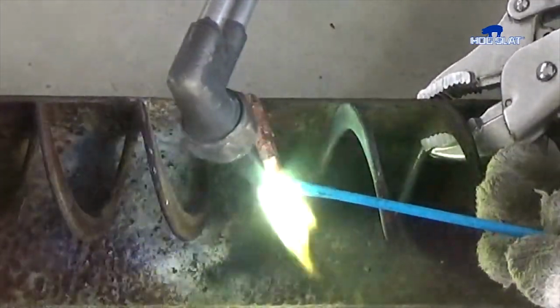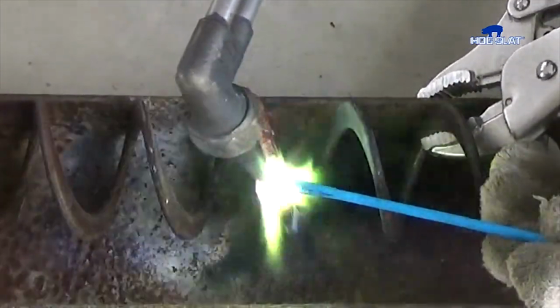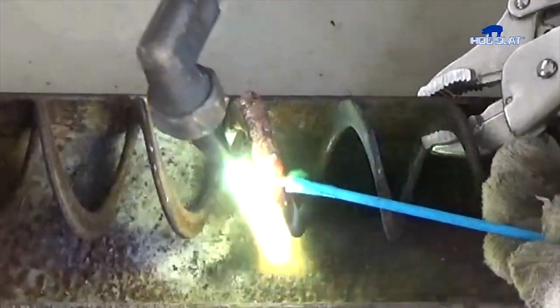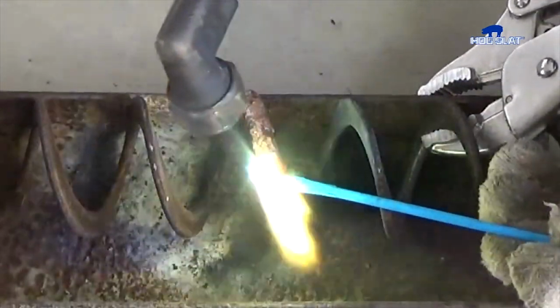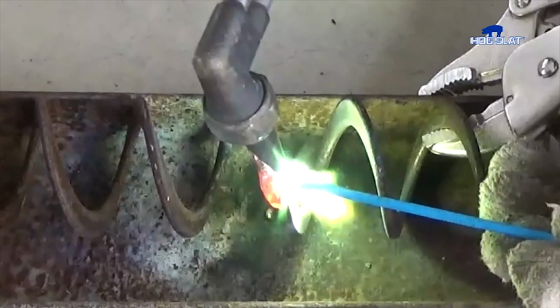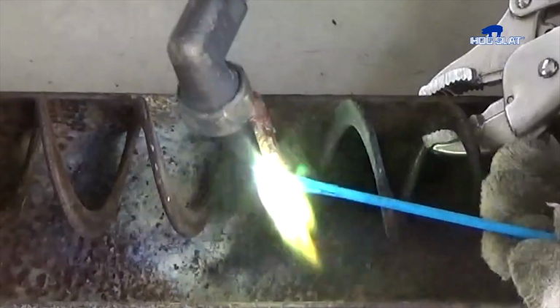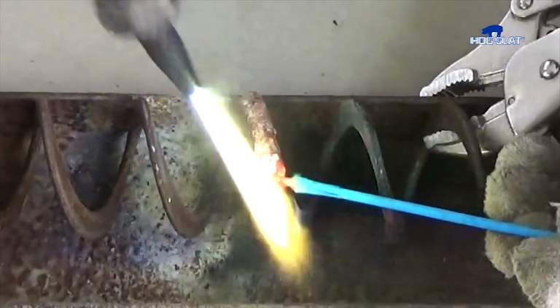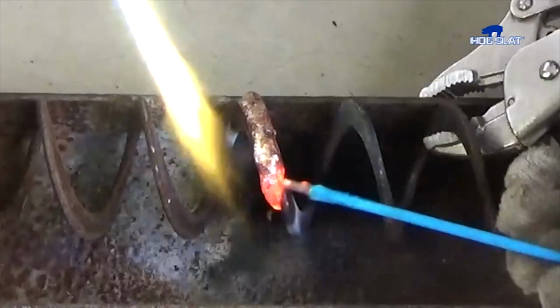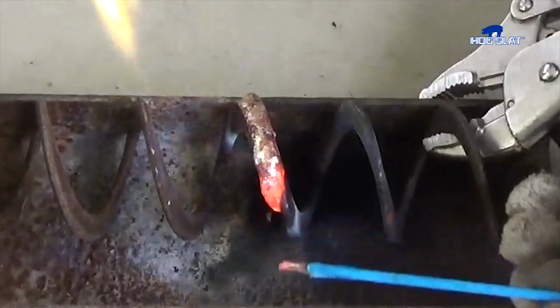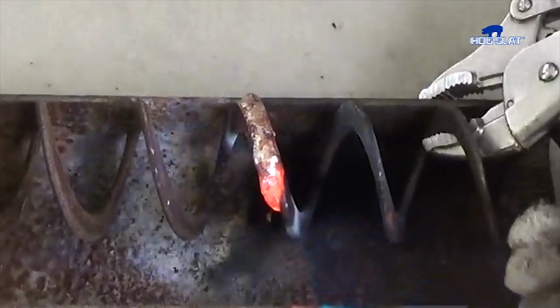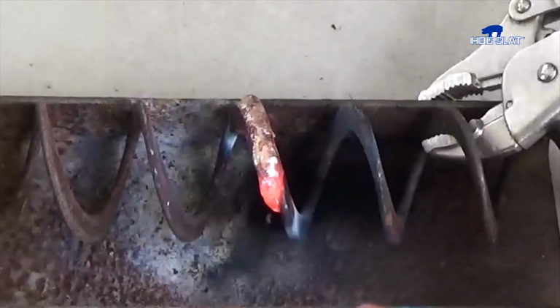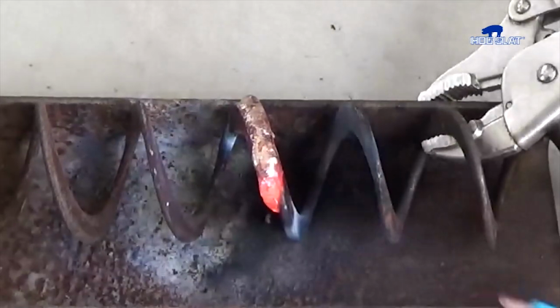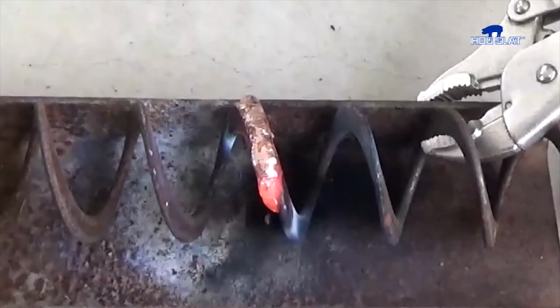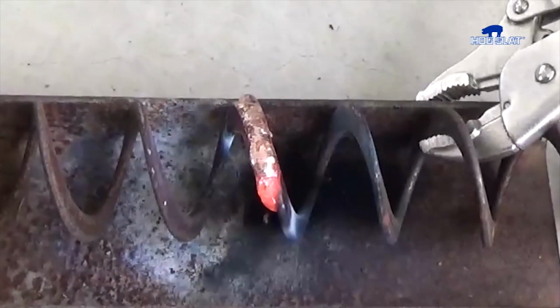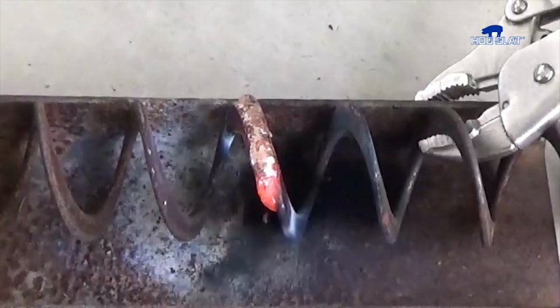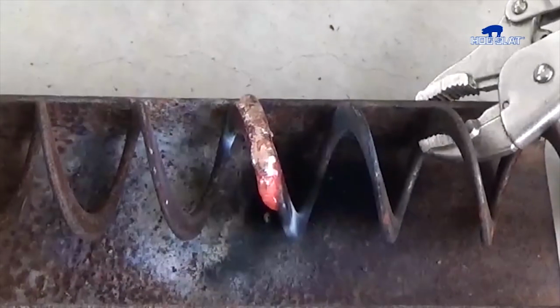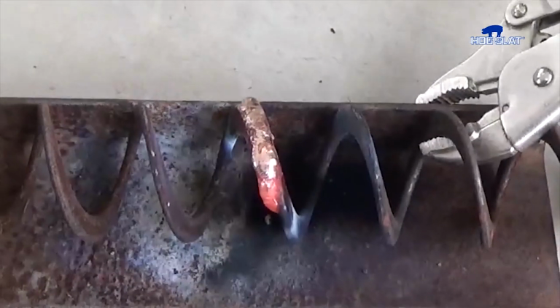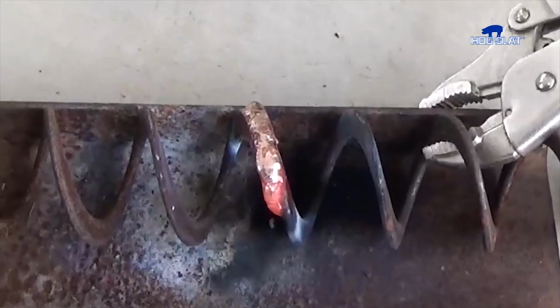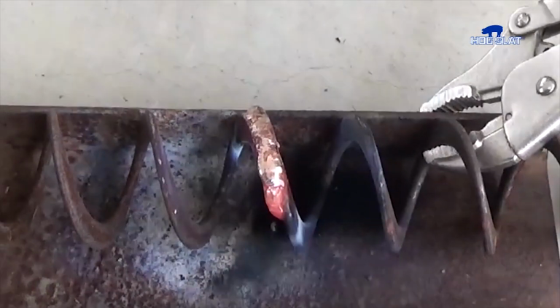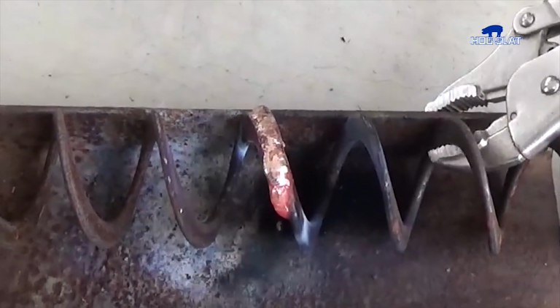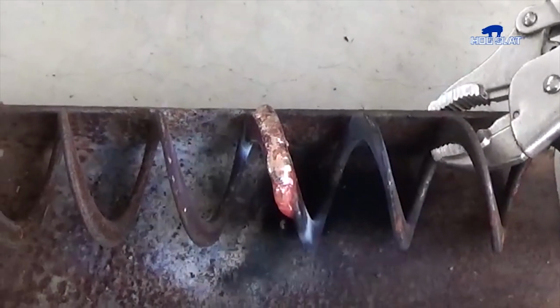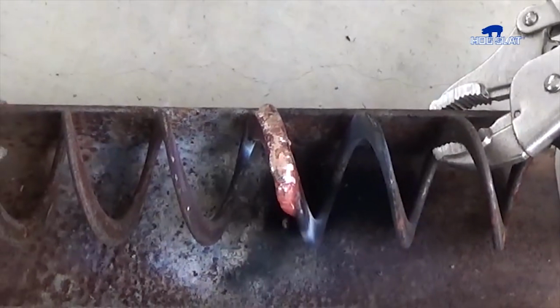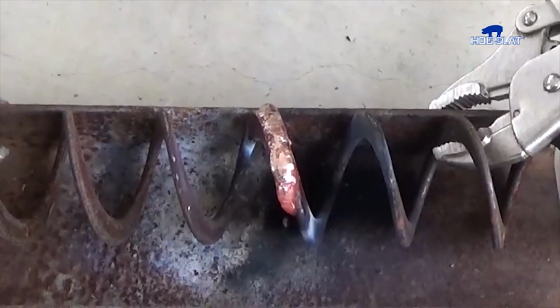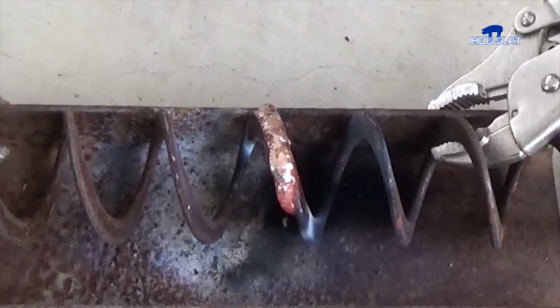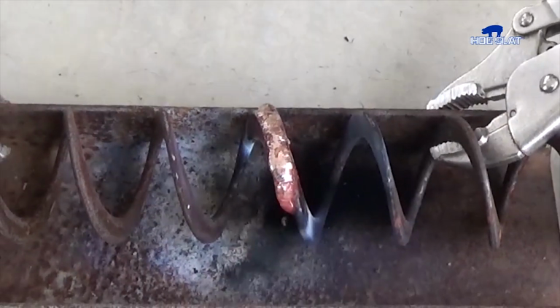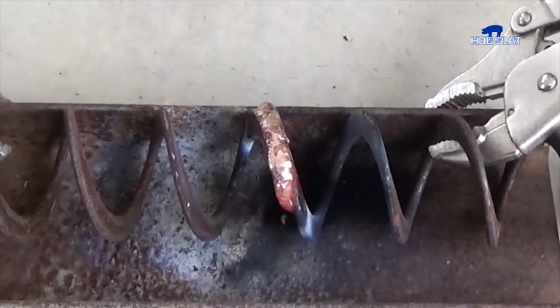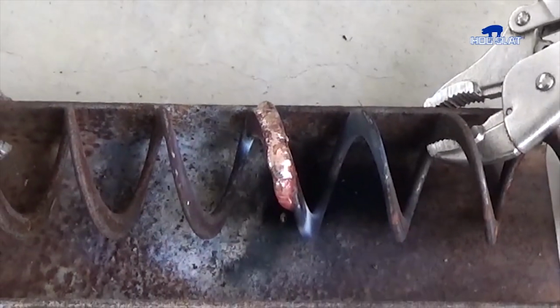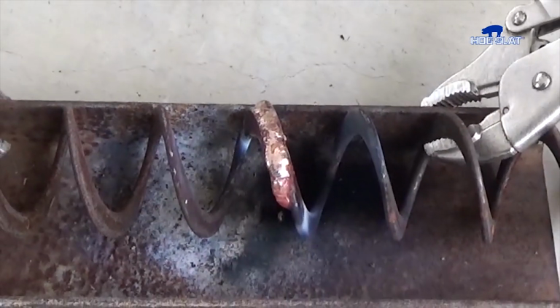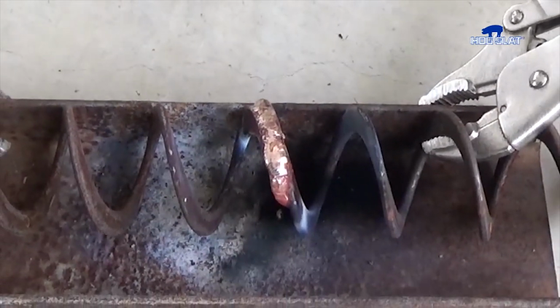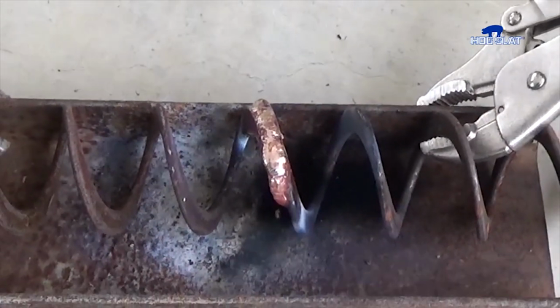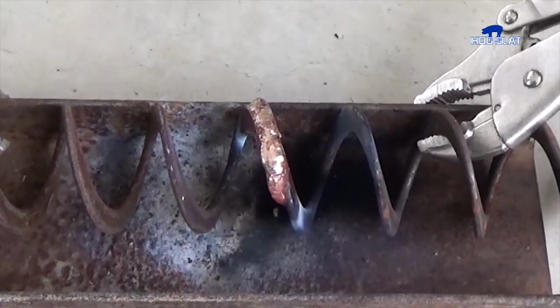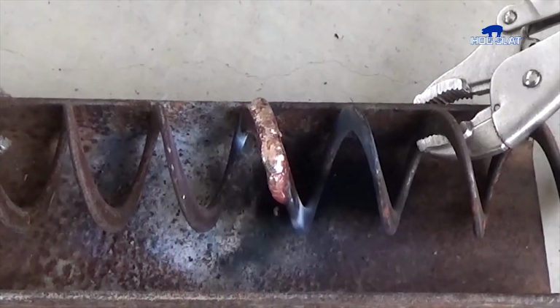Allow the joint to cool, then file off any rough edges or brazing that extend beyond the outside radius of the auger fittings.